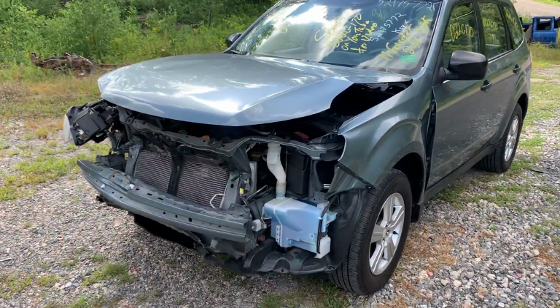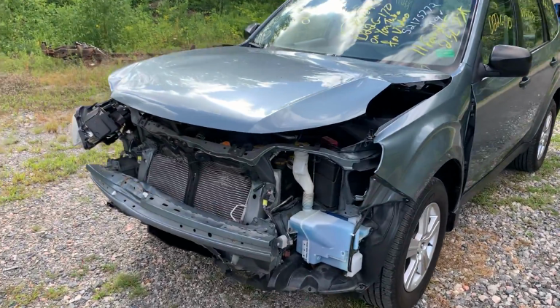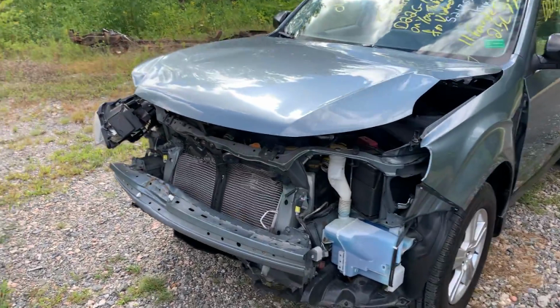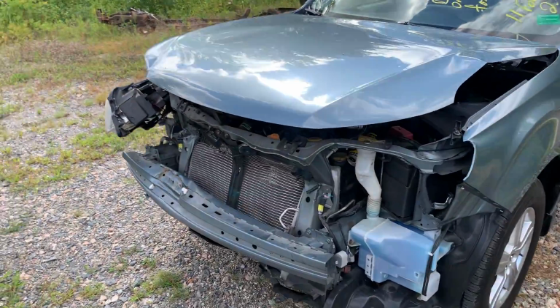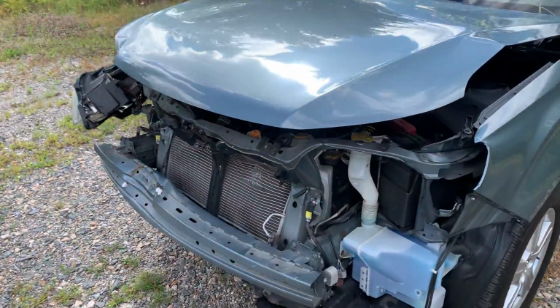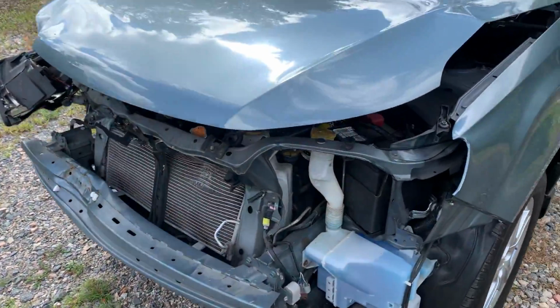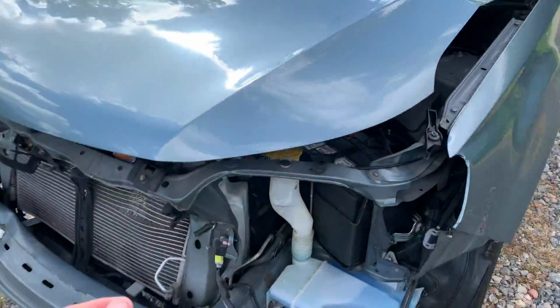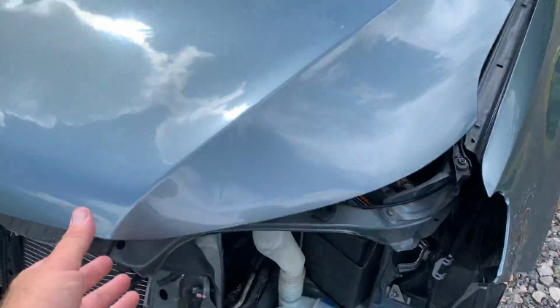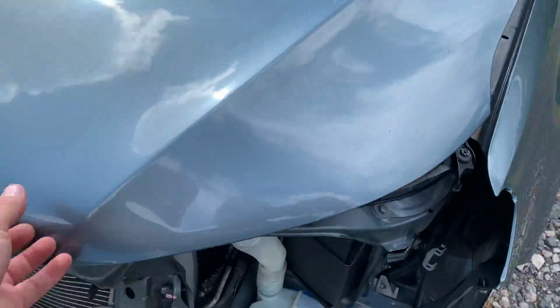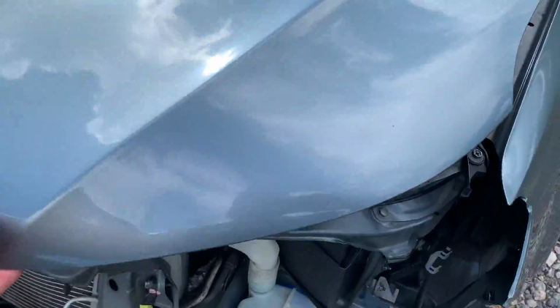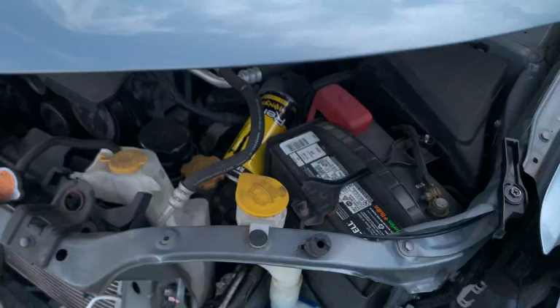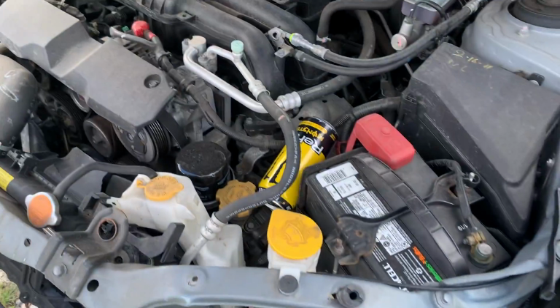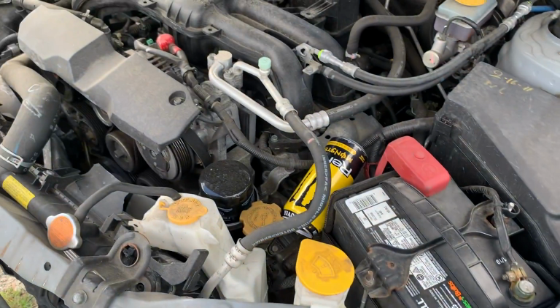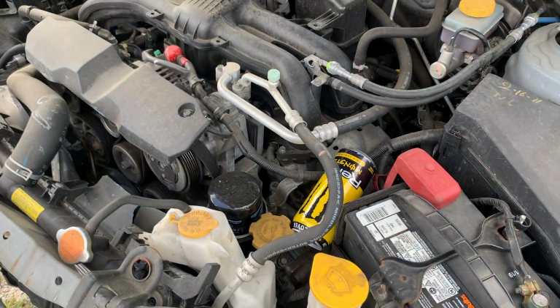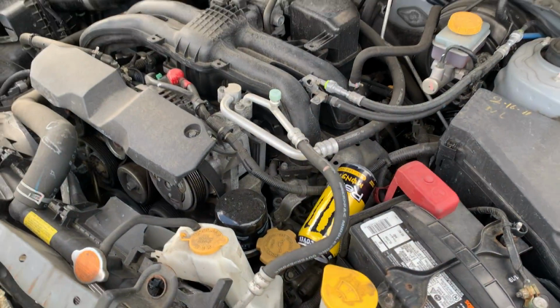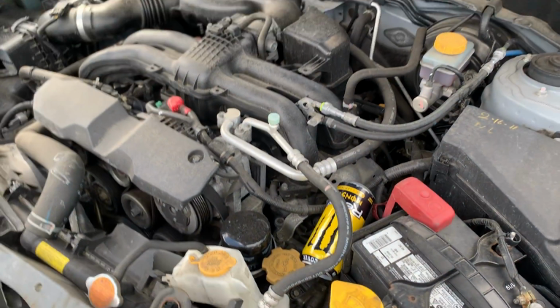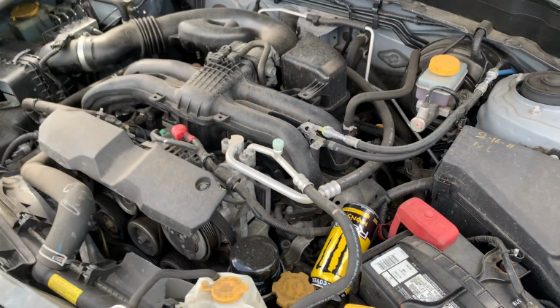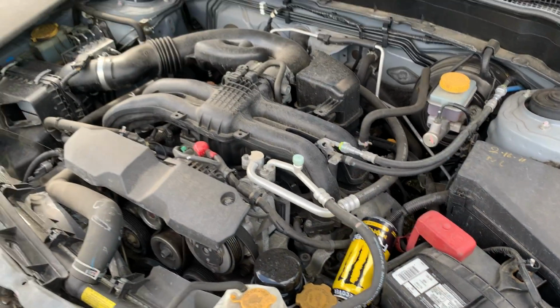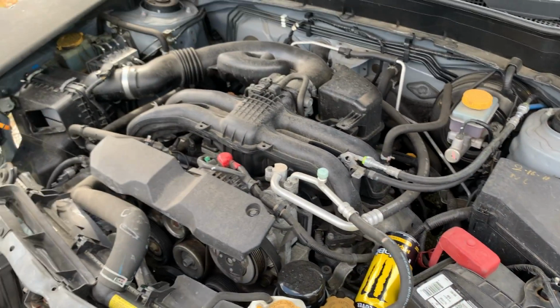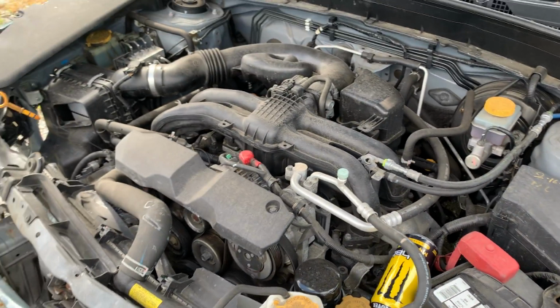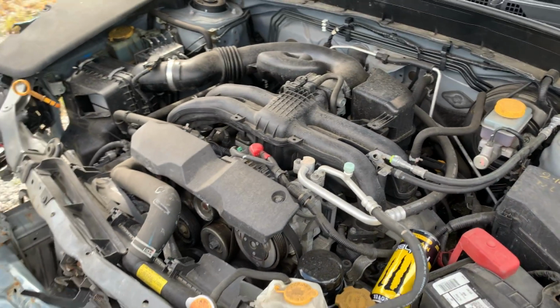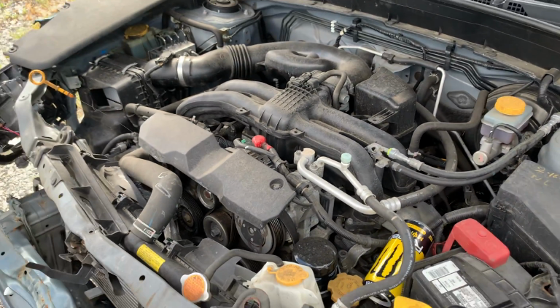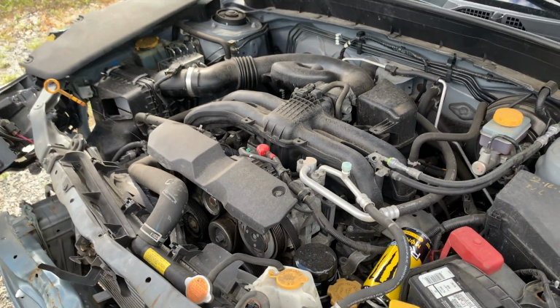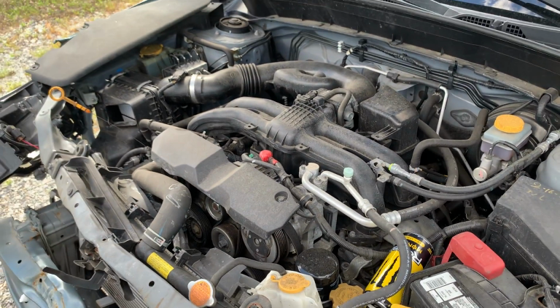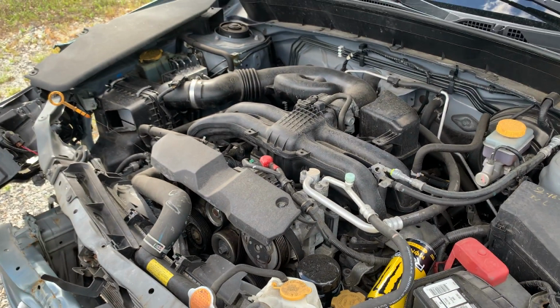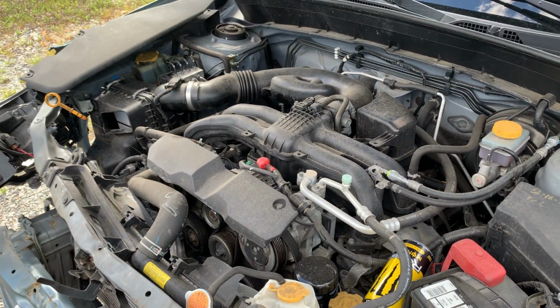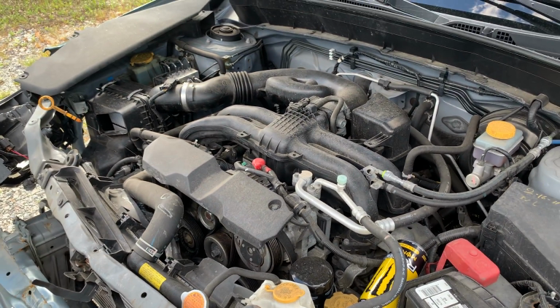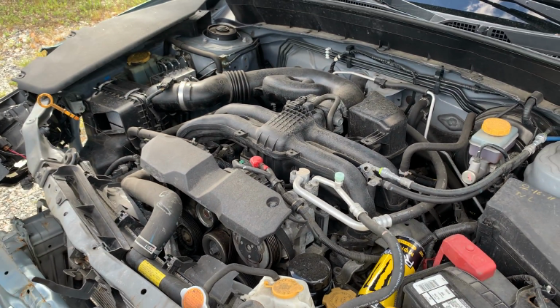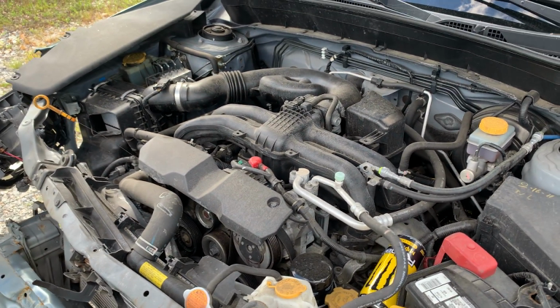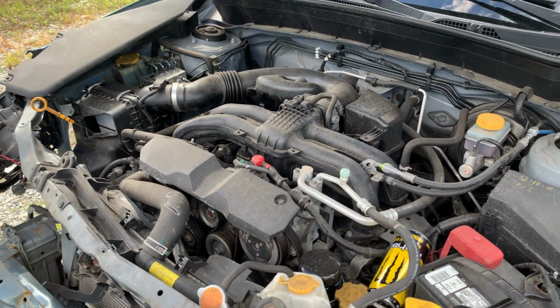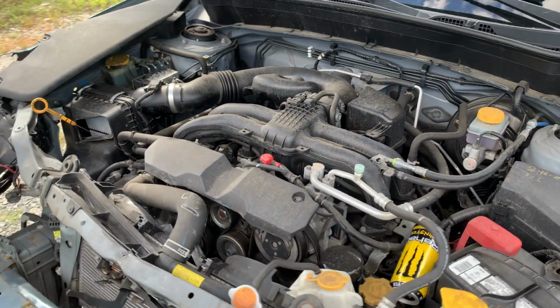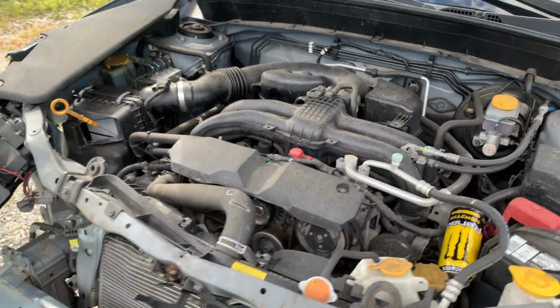Hit here in the front end. 2.5 liter engine sounds real nice, runs great.